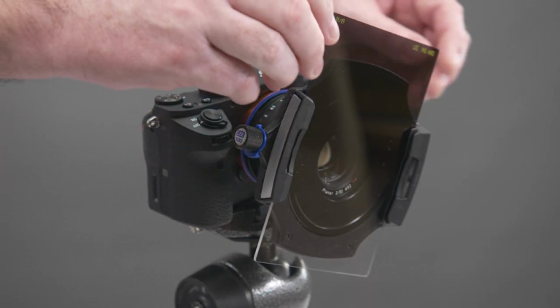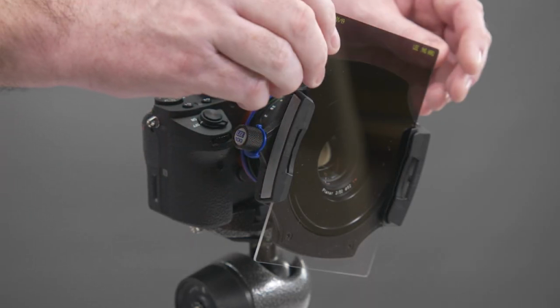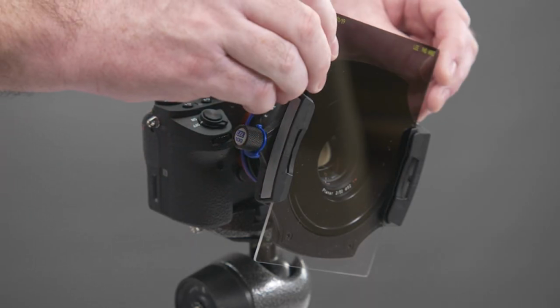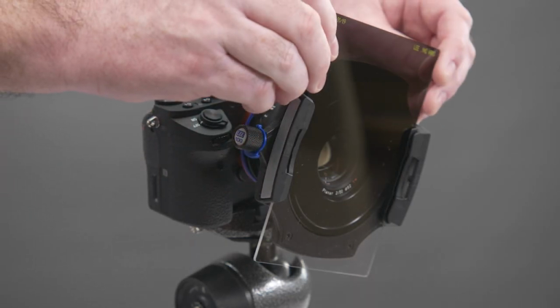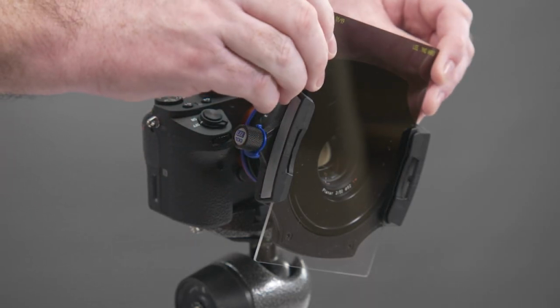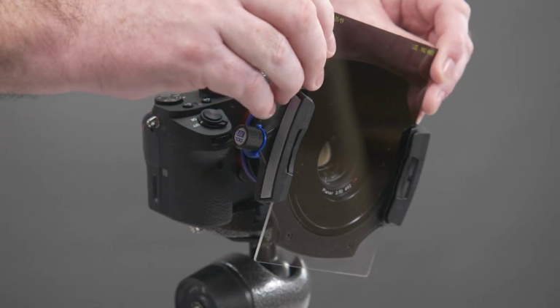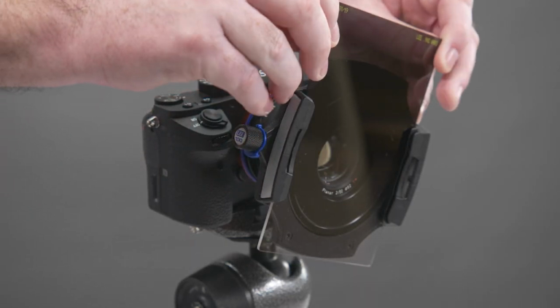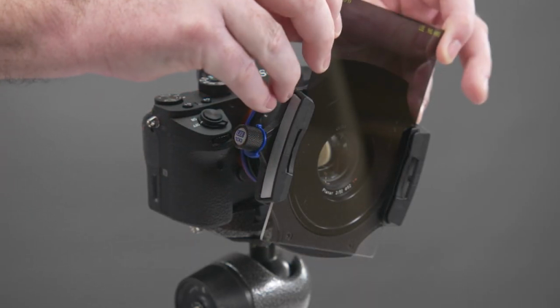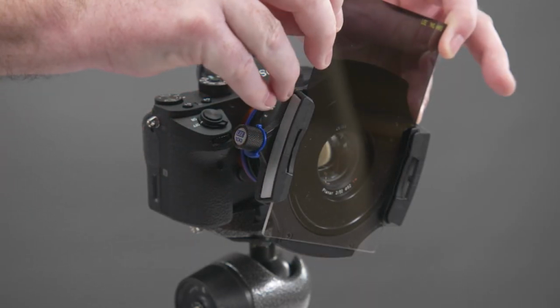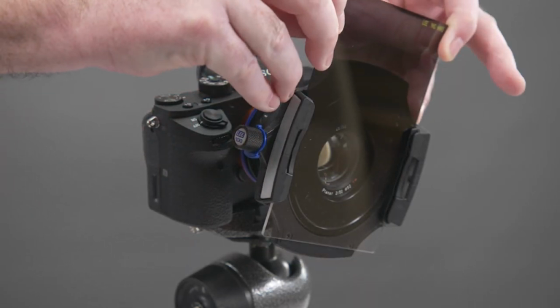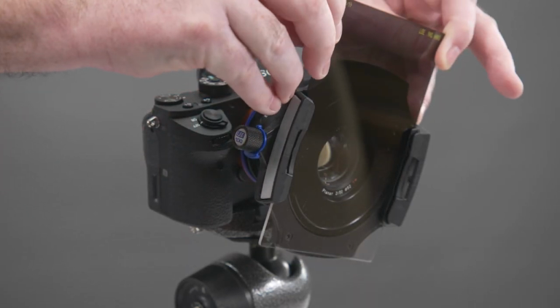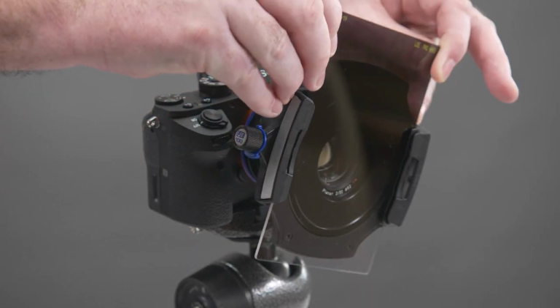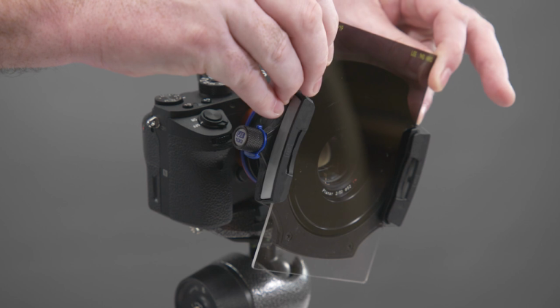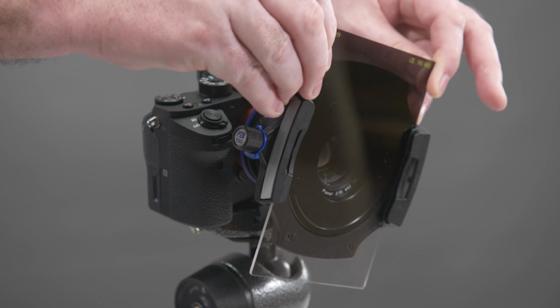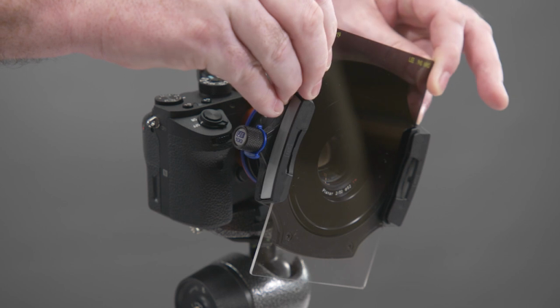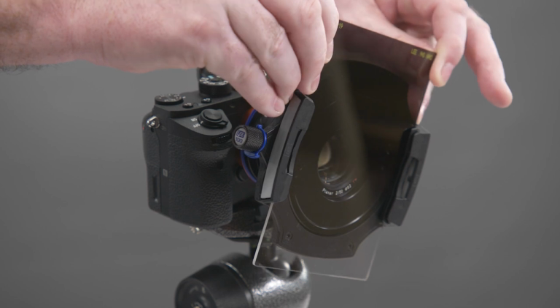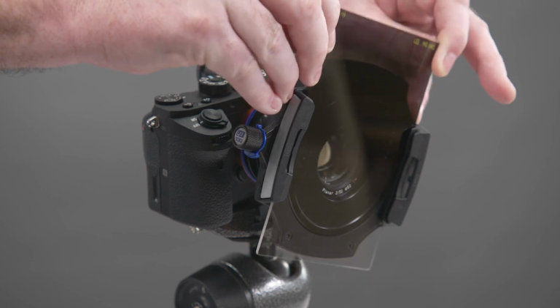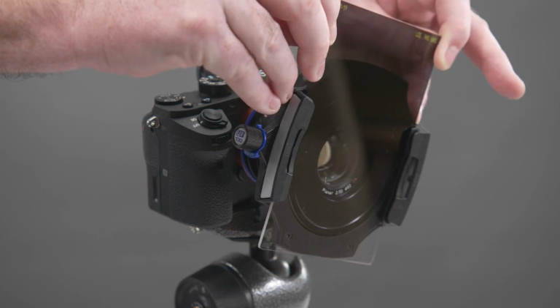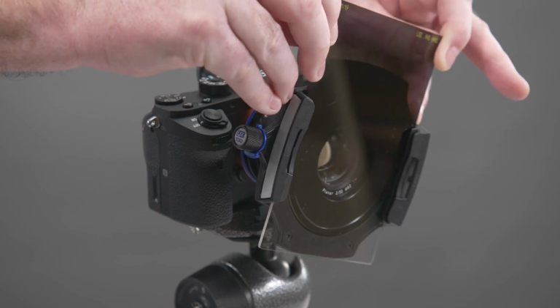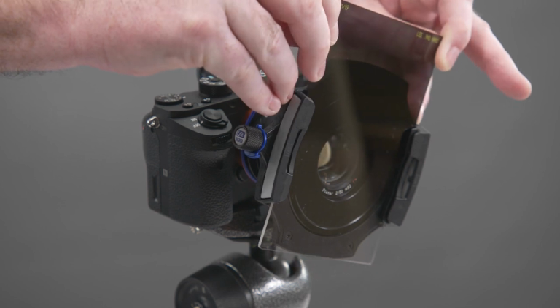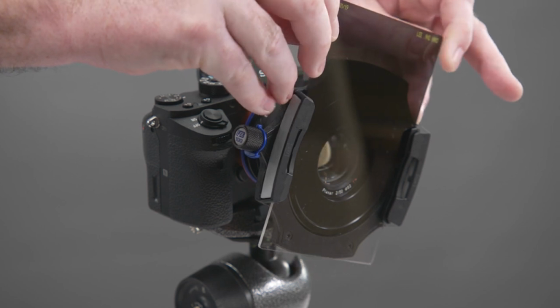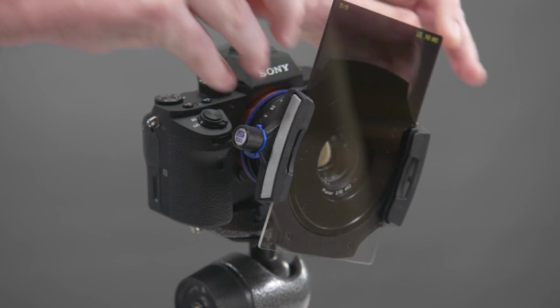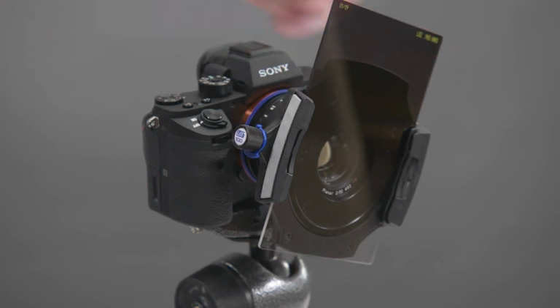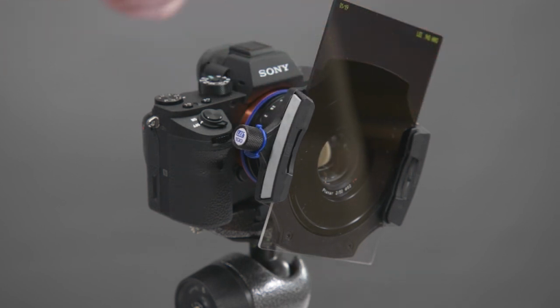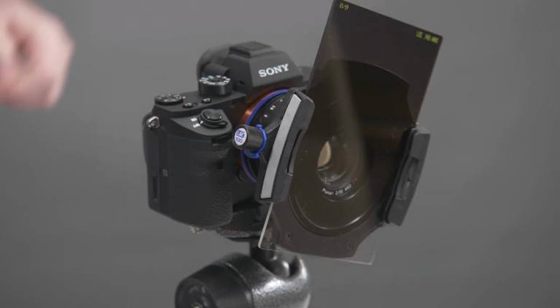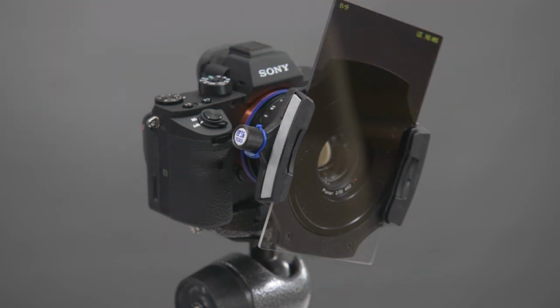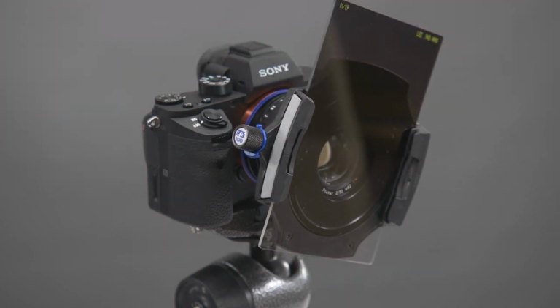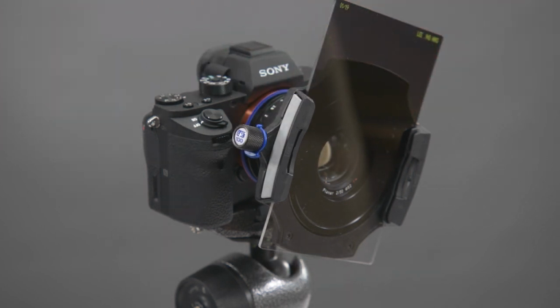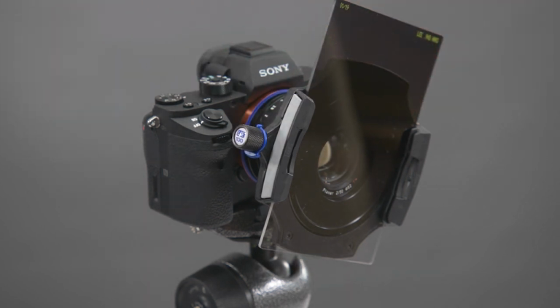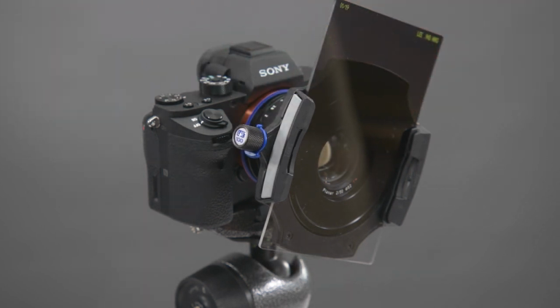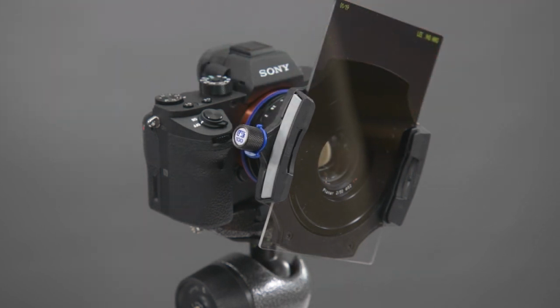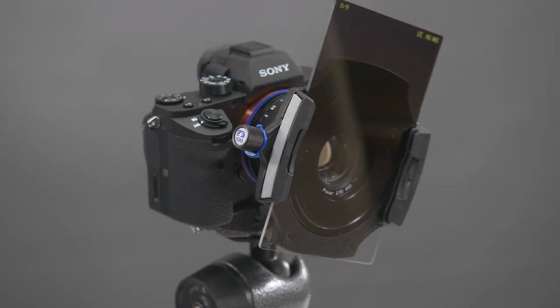The full lock position locks the holder onto the adapter ring and also prevents any rotation, allowing secure adjustment of filters.